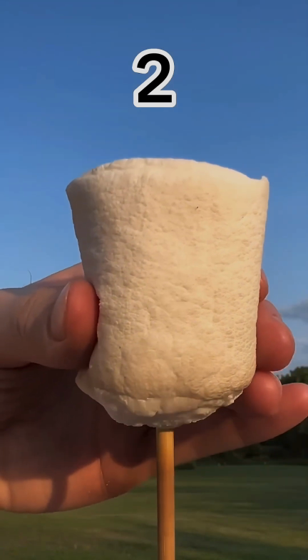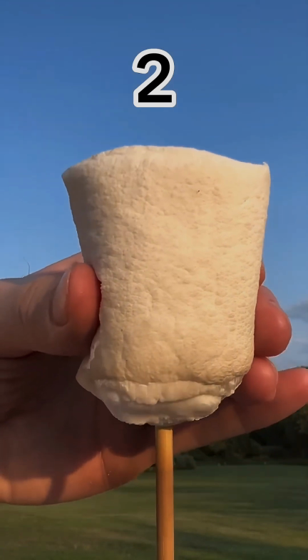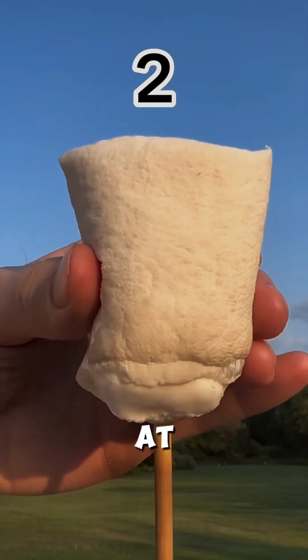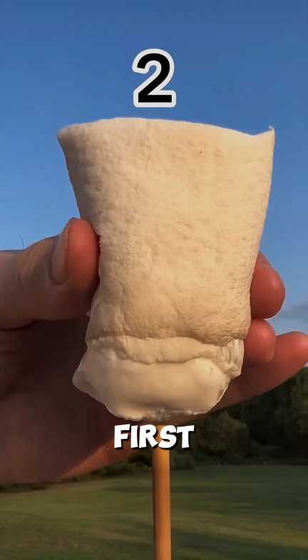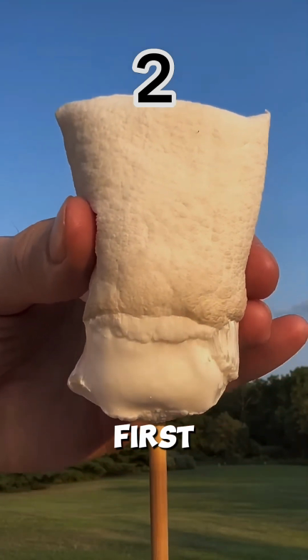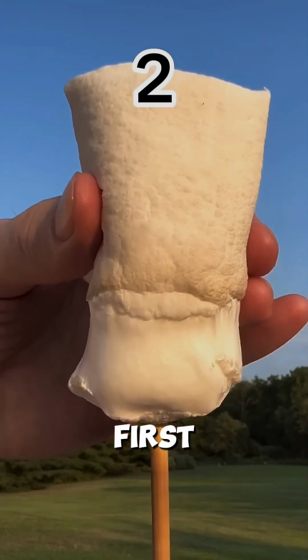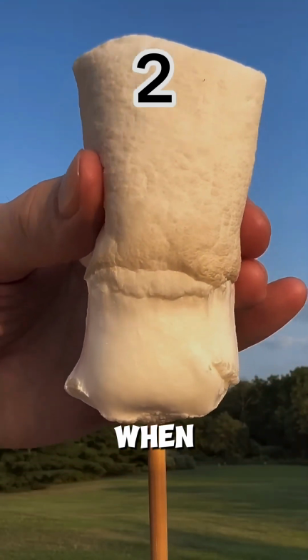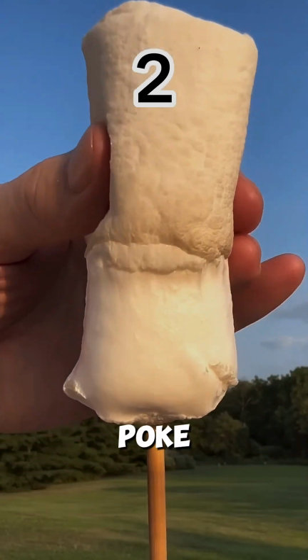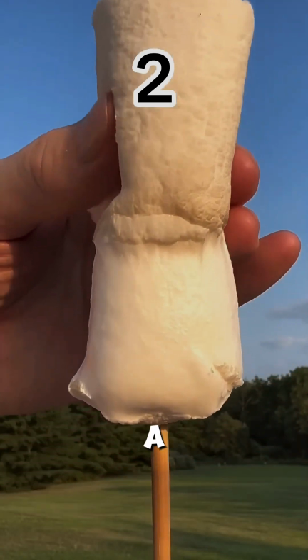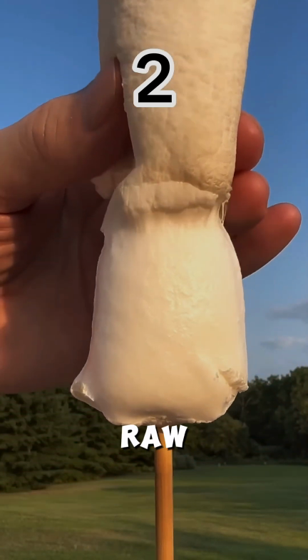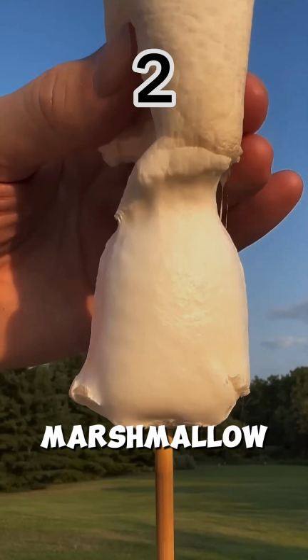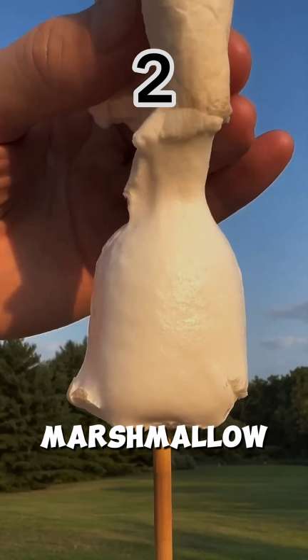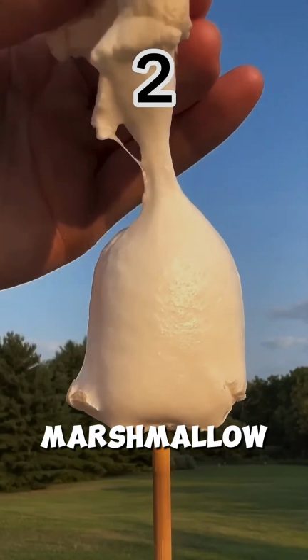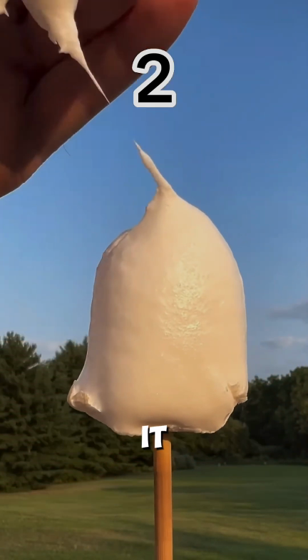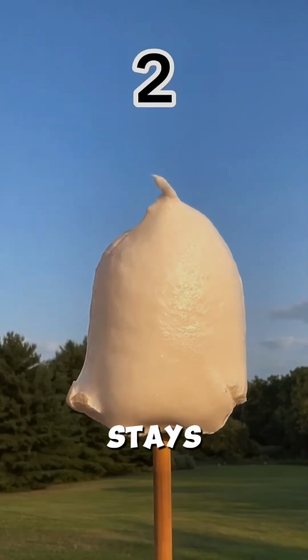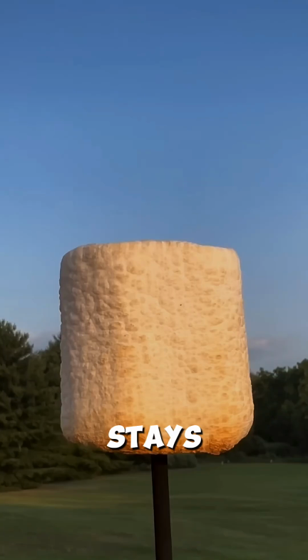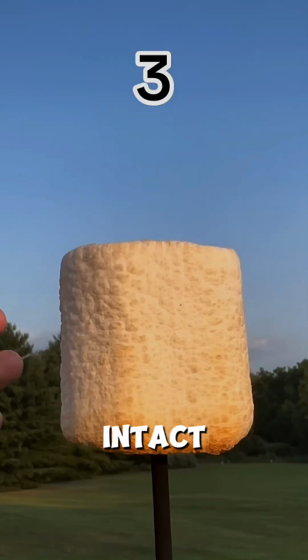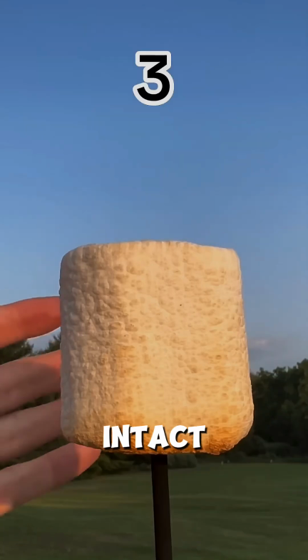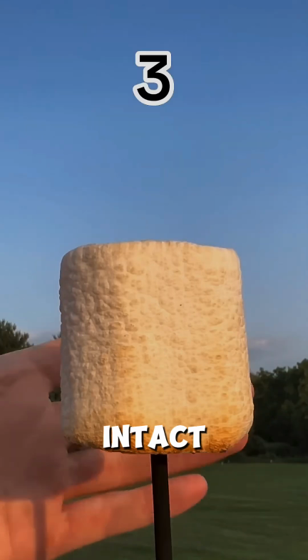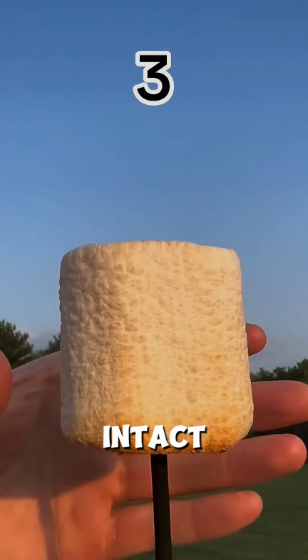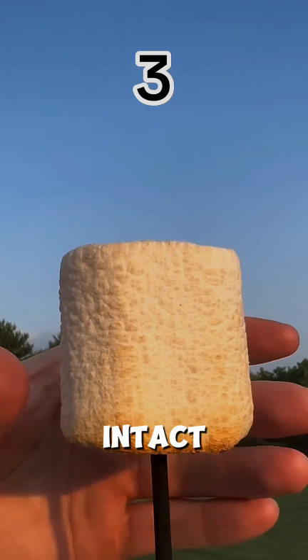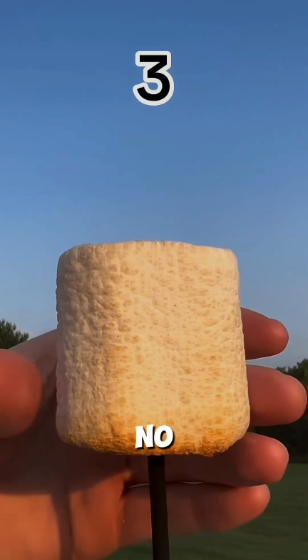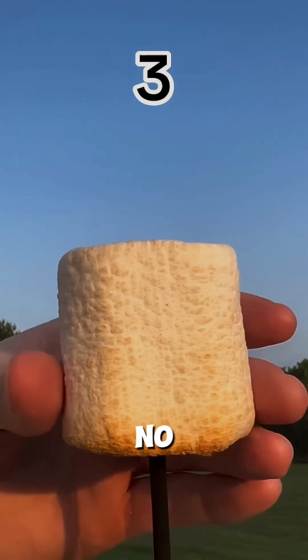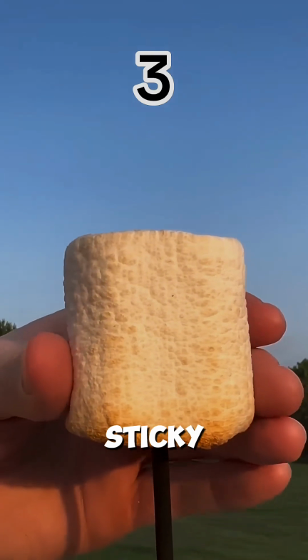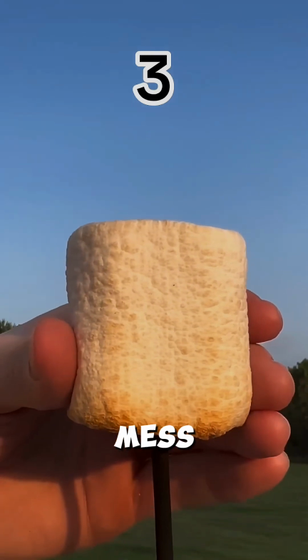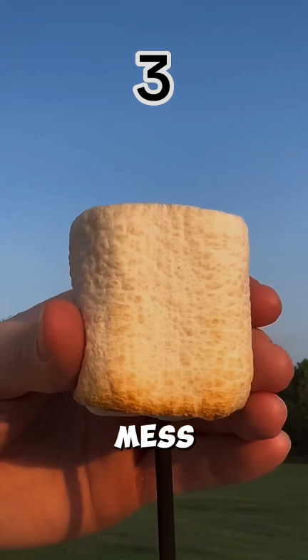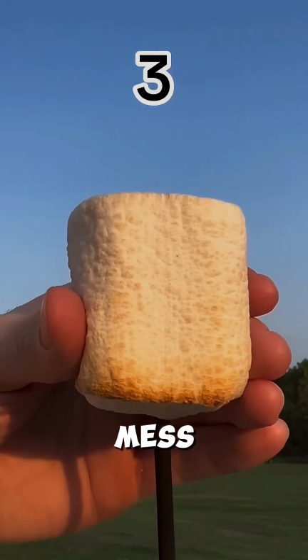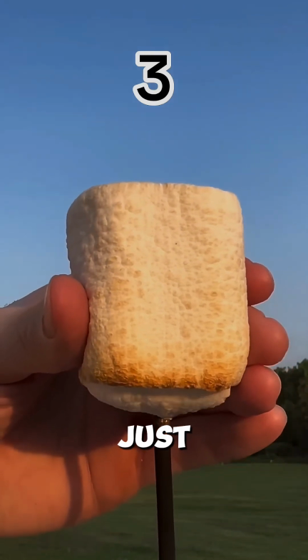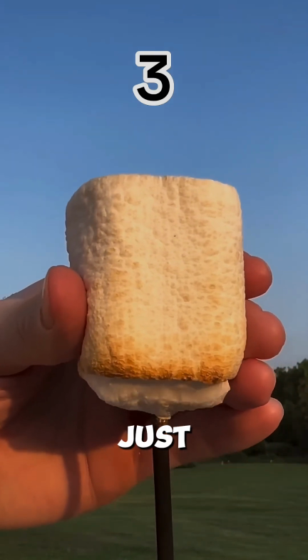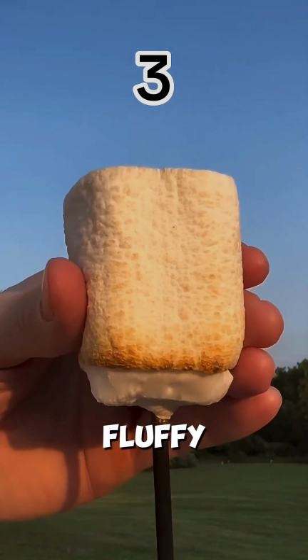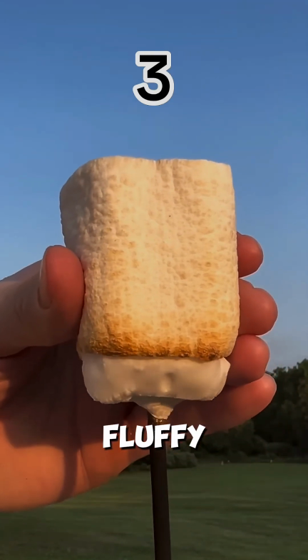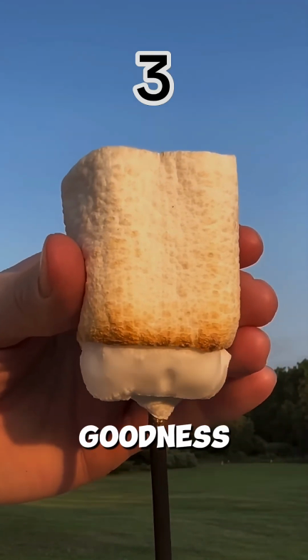At first, when you poke a raw marshmallow, it stays intact. No sticky mess, just fluffy goodness.